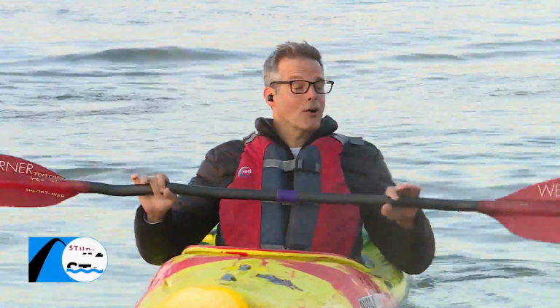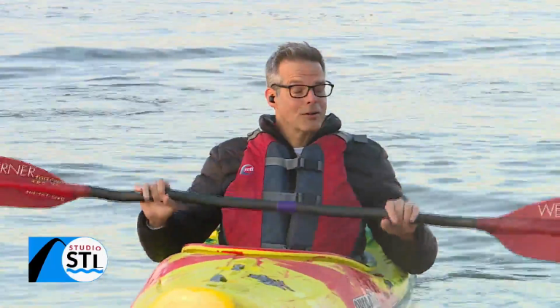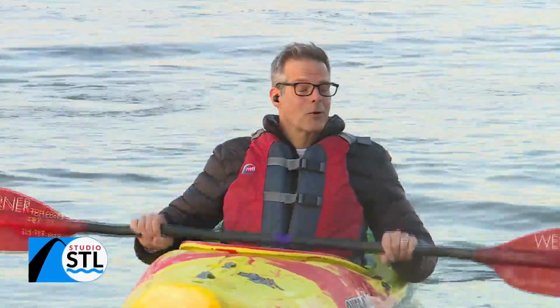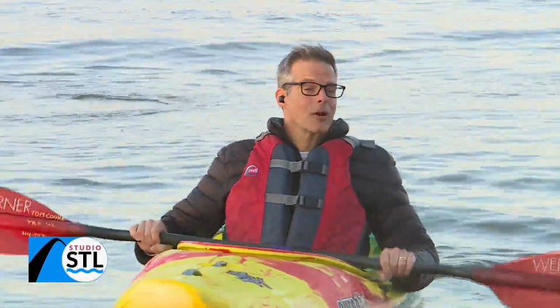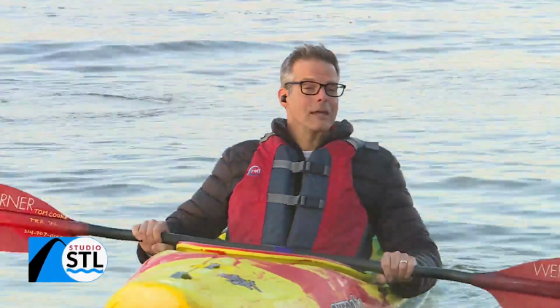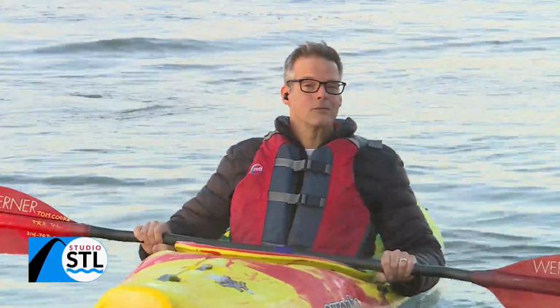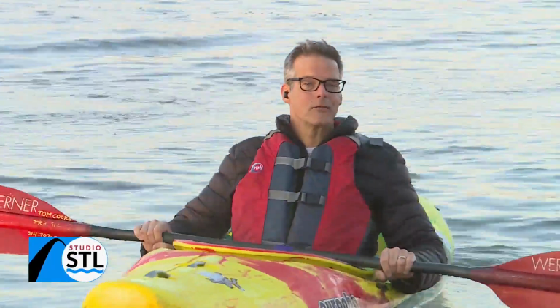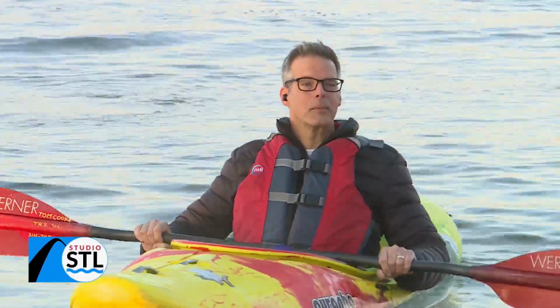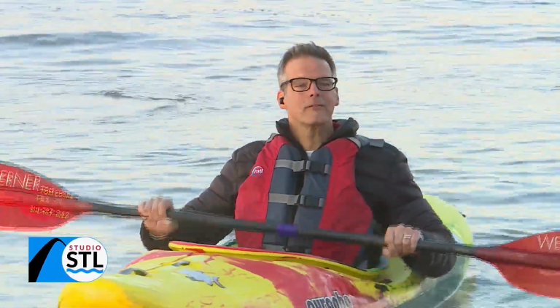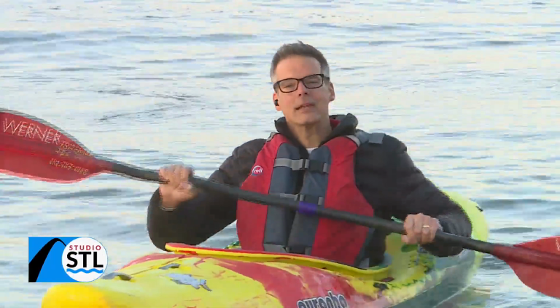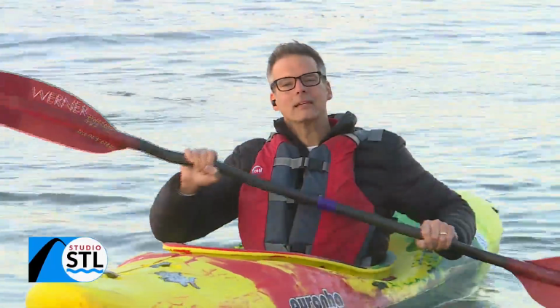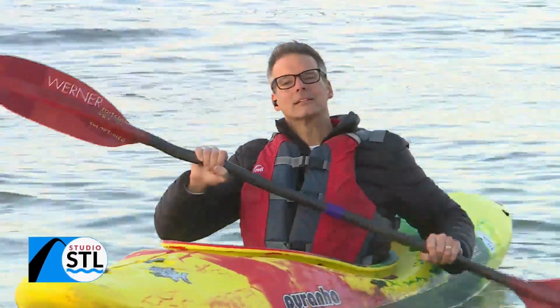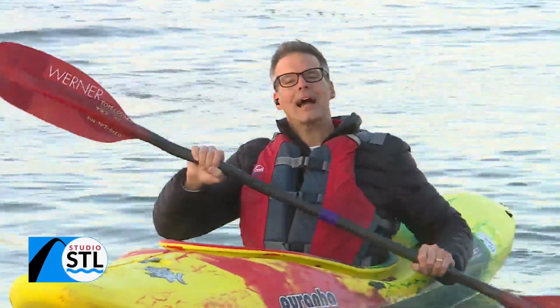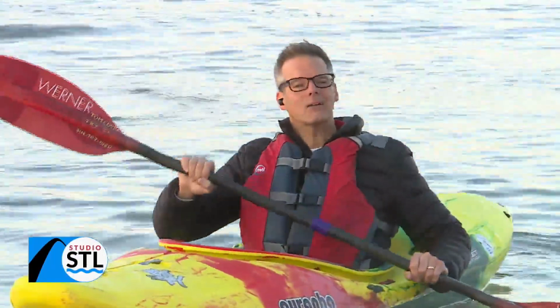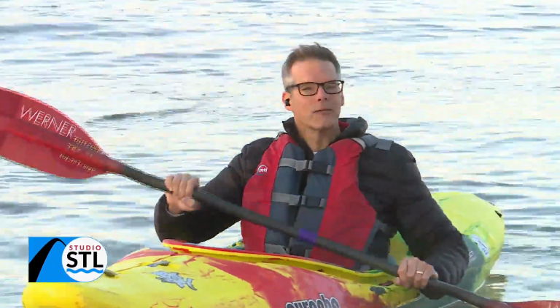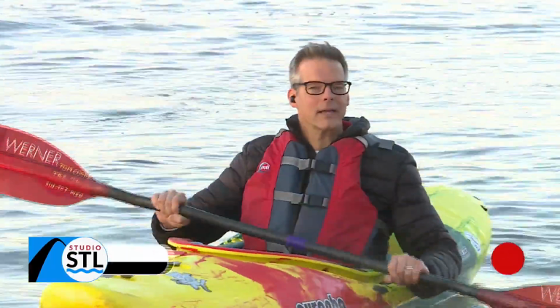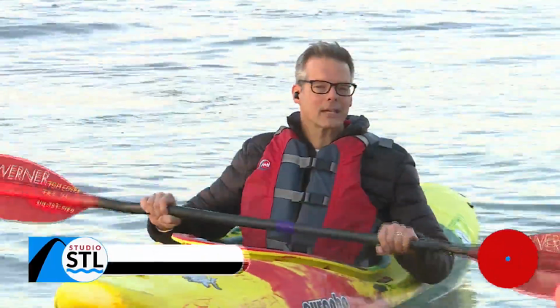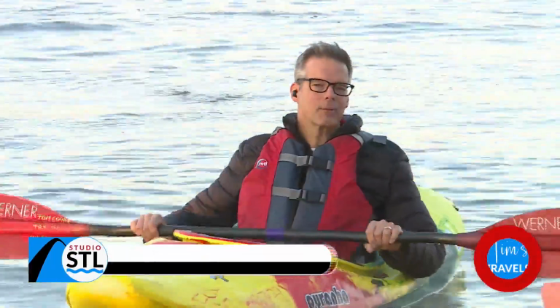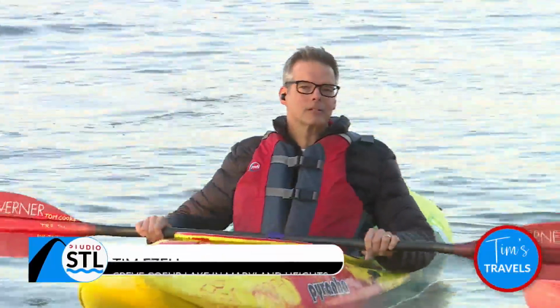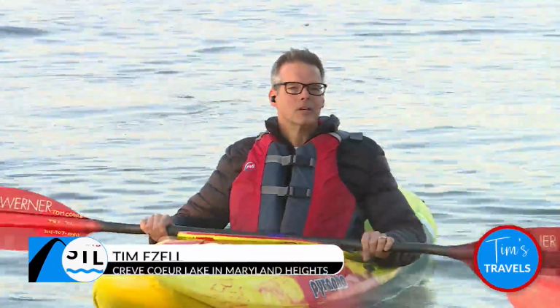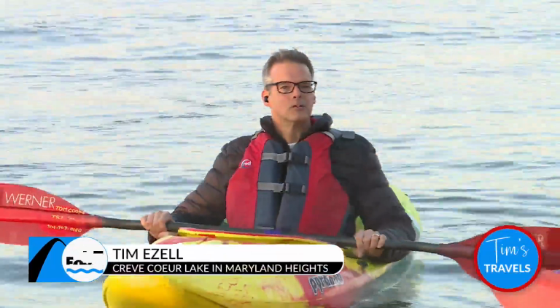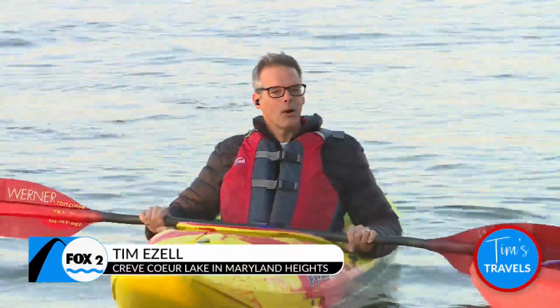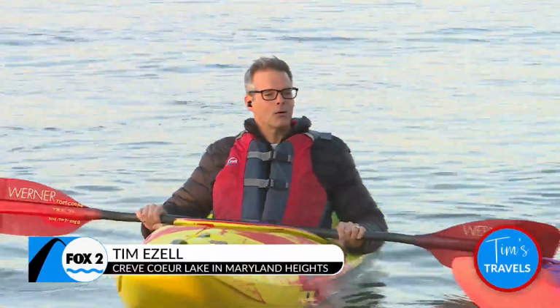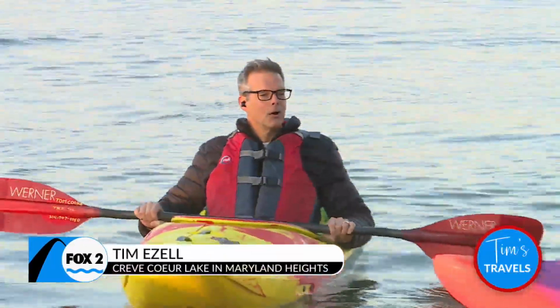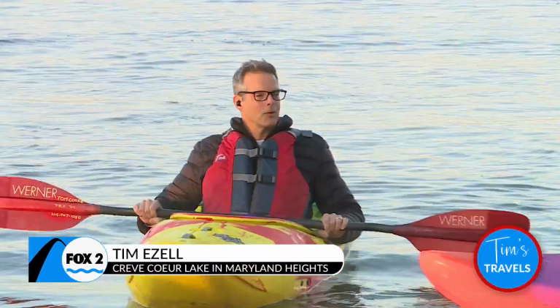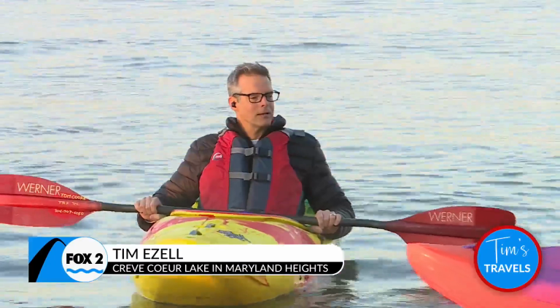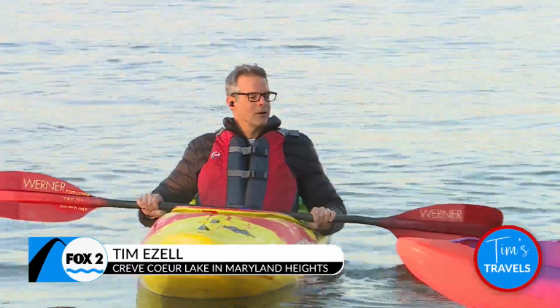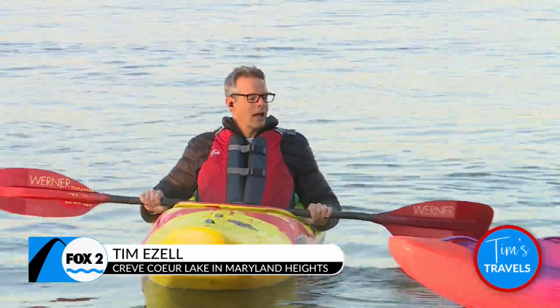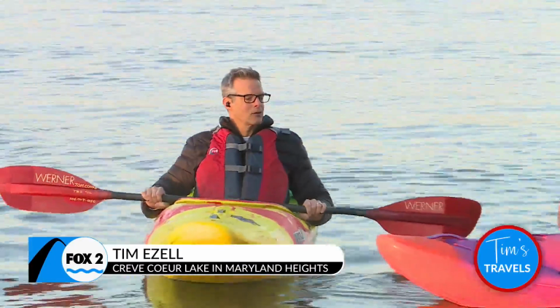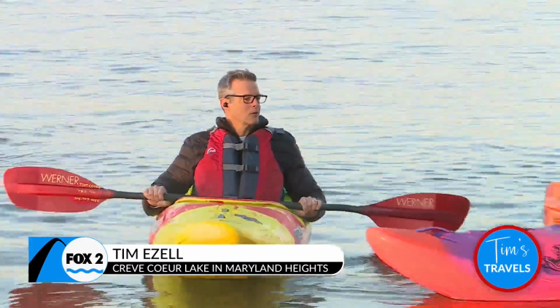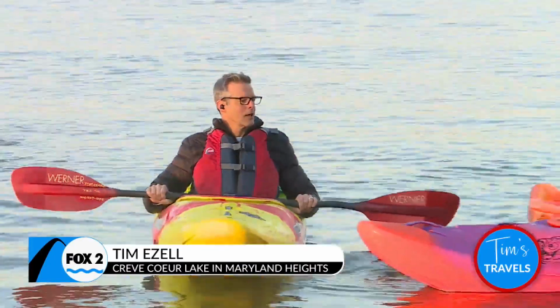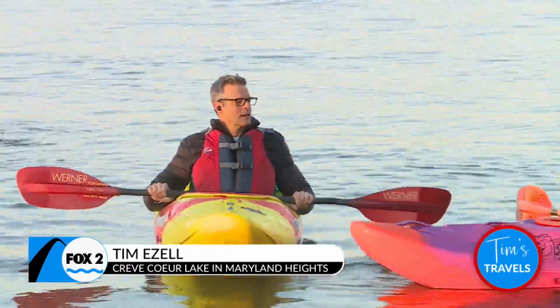On Crevecore Lake, getting ready for a big event. It is Kayak with the Vet, taking place tomorrow right here at Crevecore Lake.